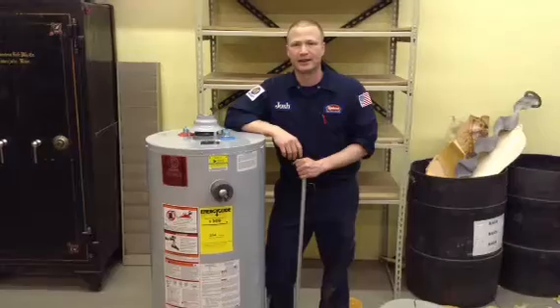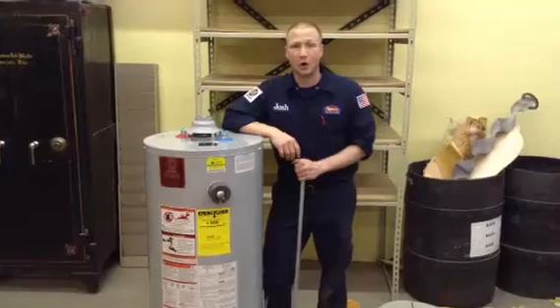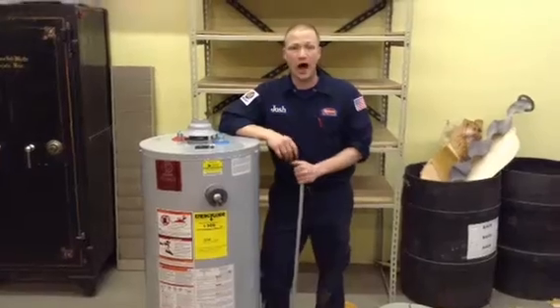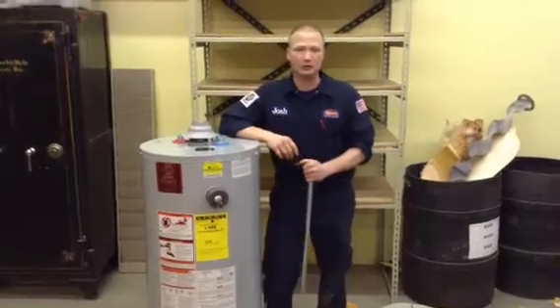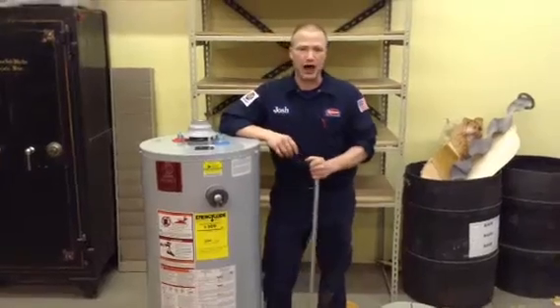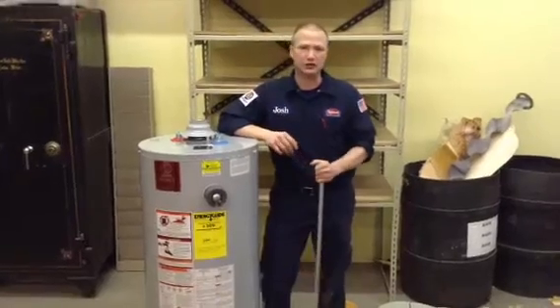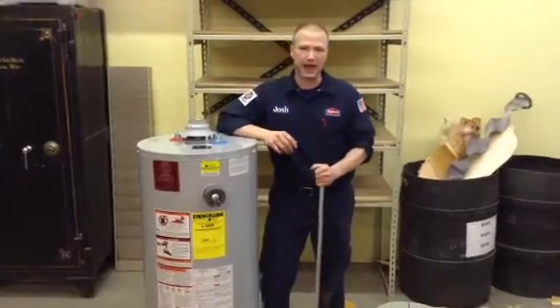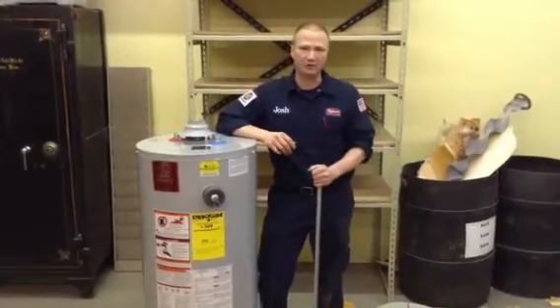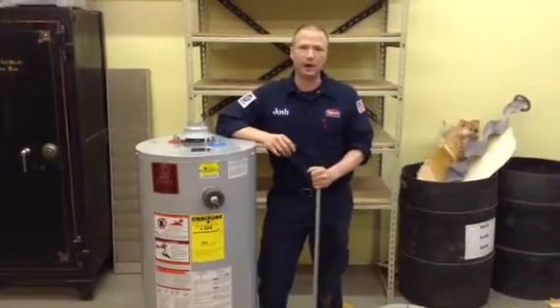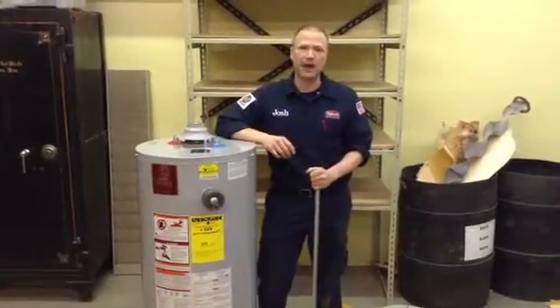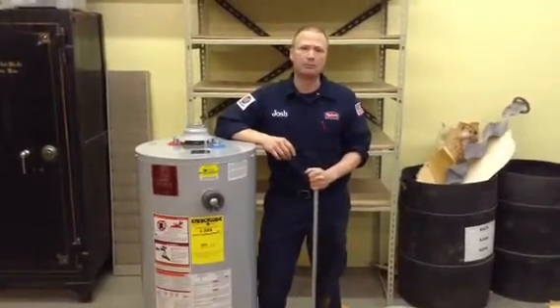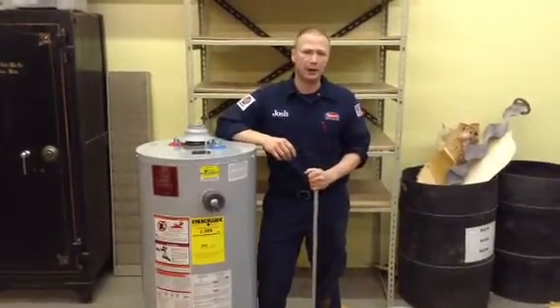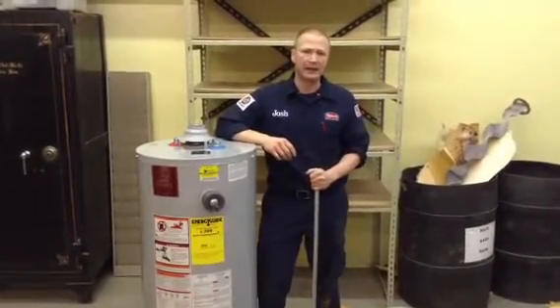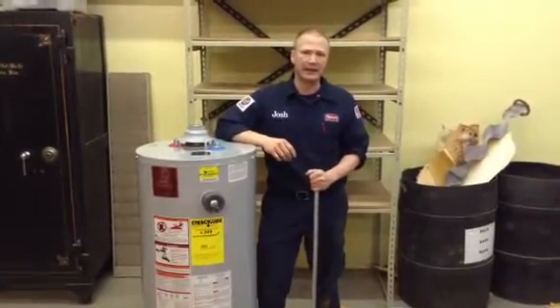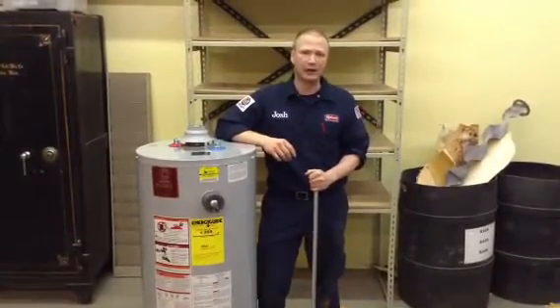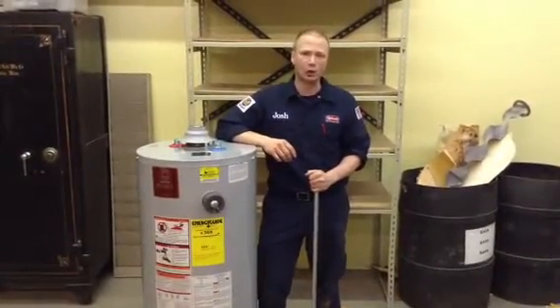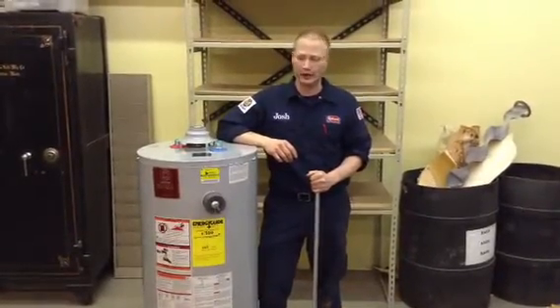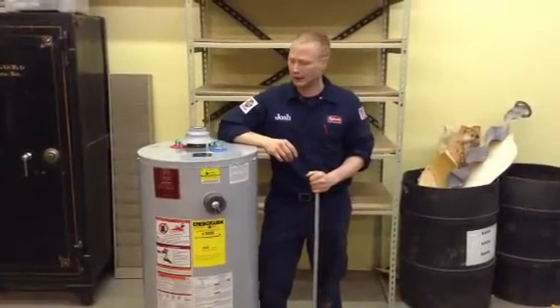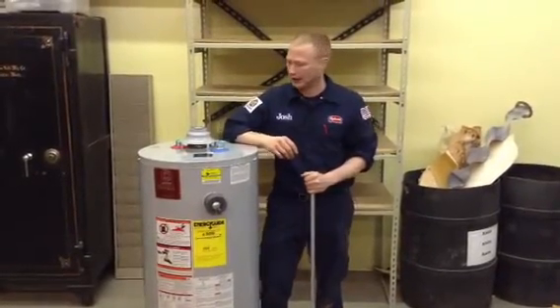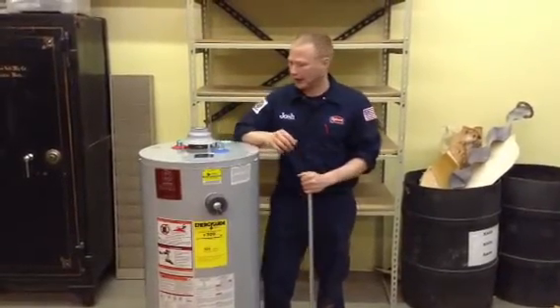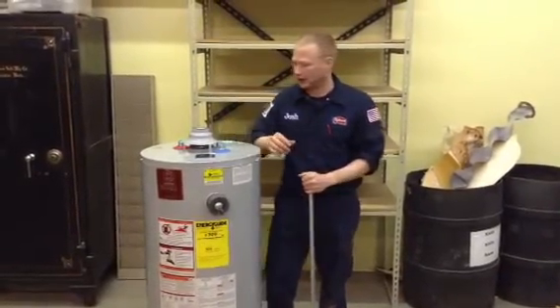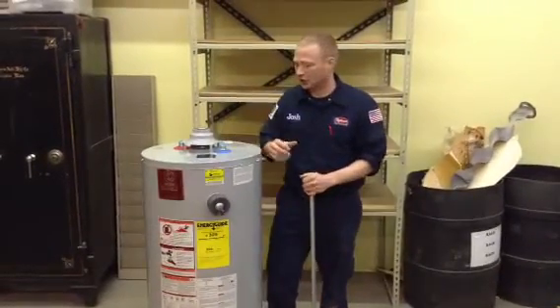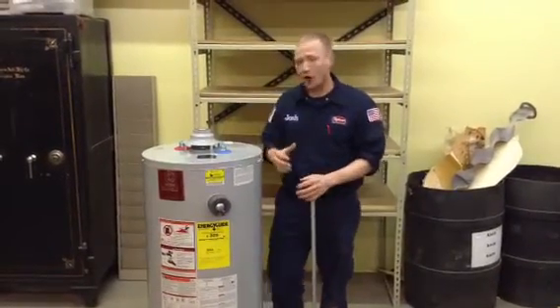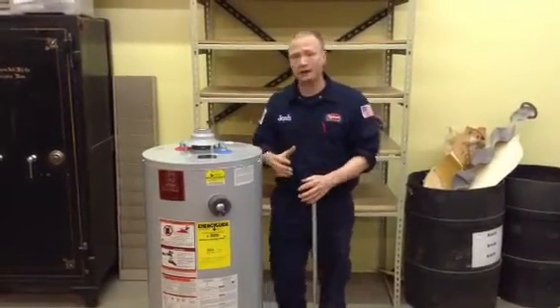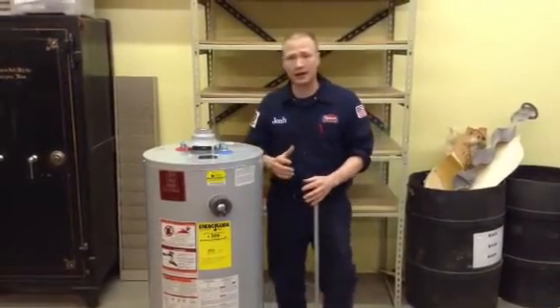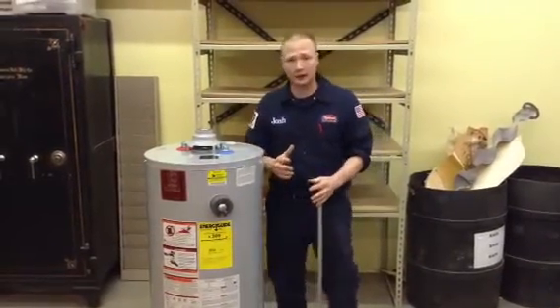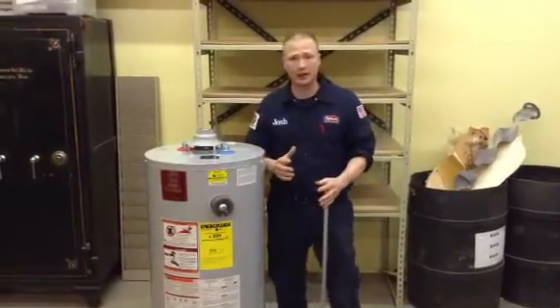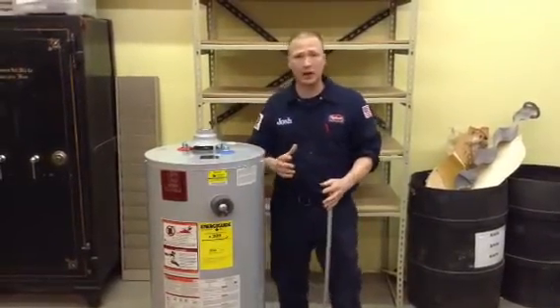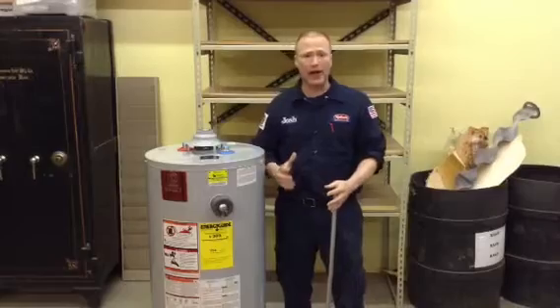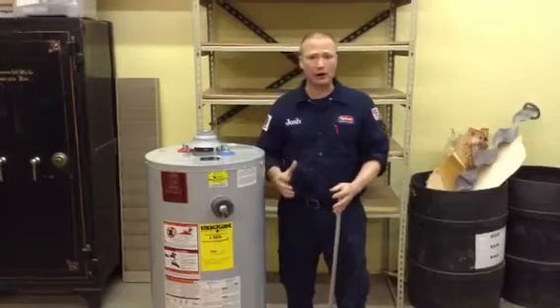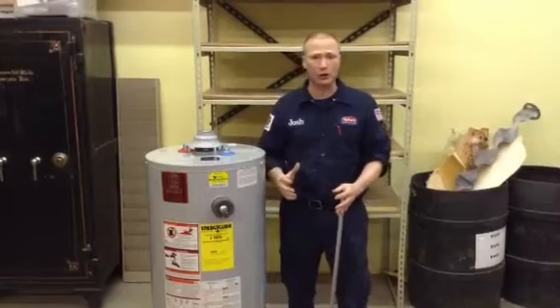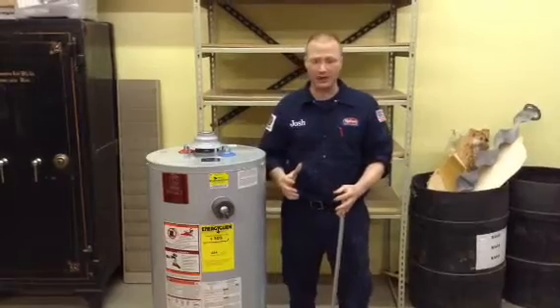Hello, I'm Josh Savage with Uptown Plumbing, Heating, and Cooling, and I'm going to talk today a little bit about anode rods.